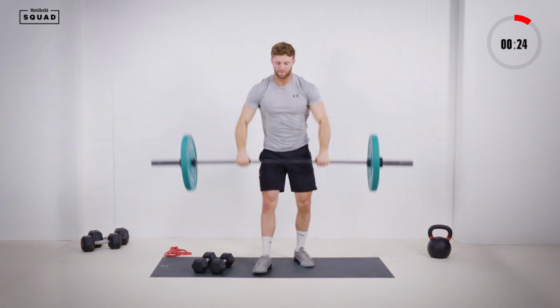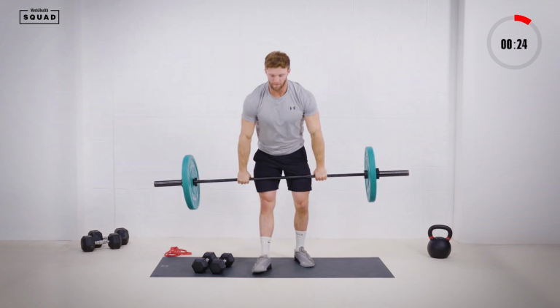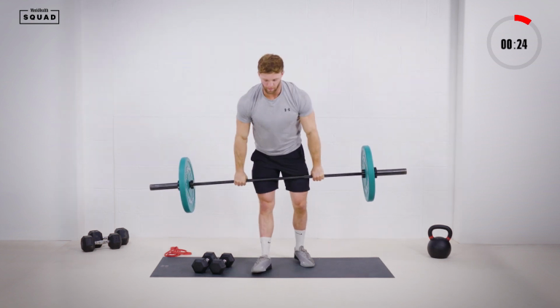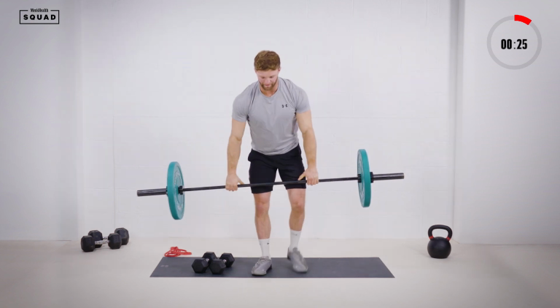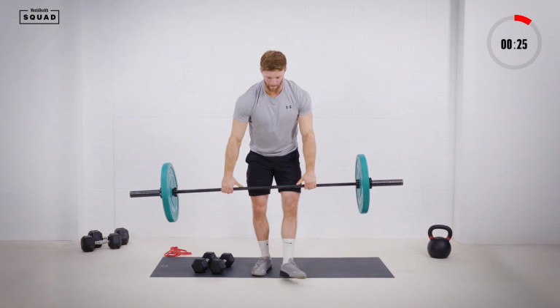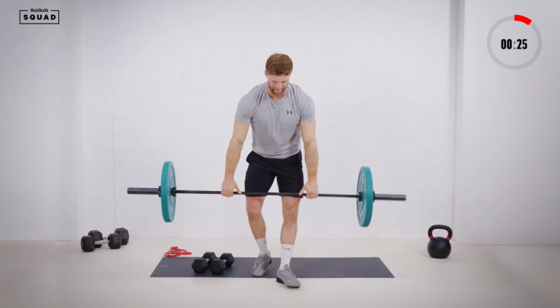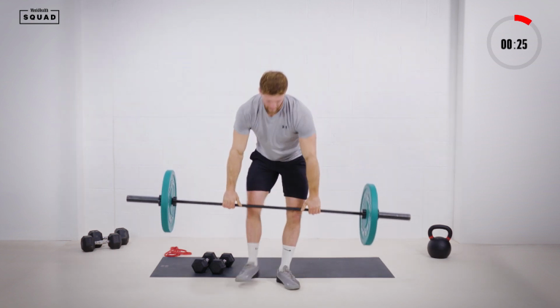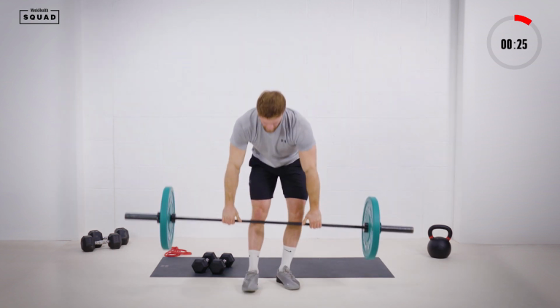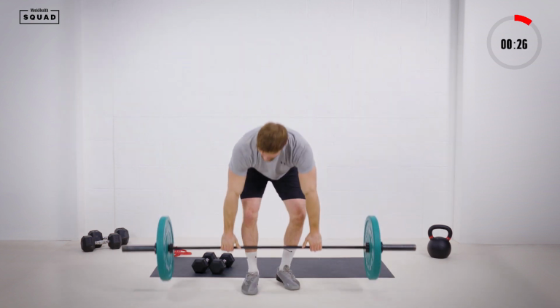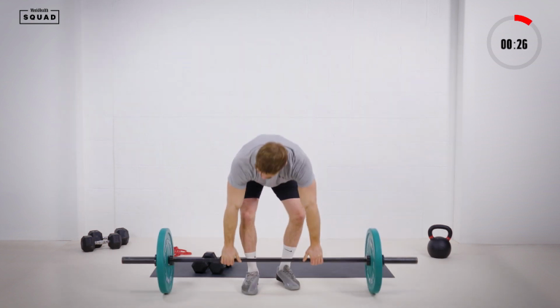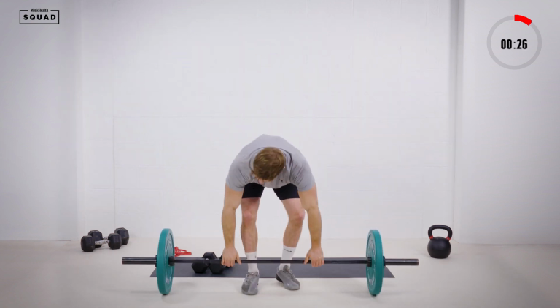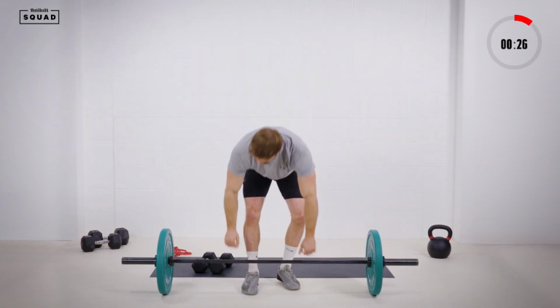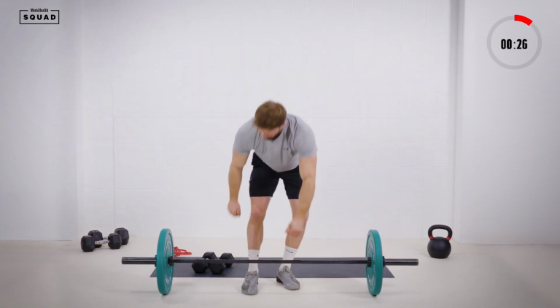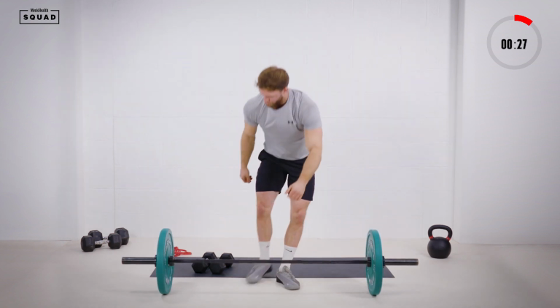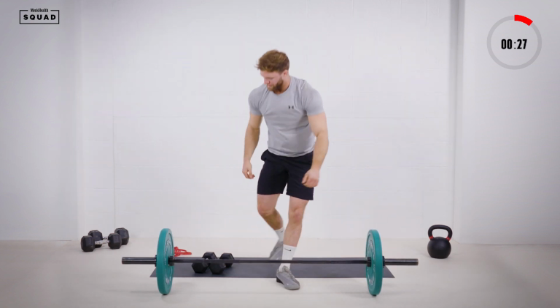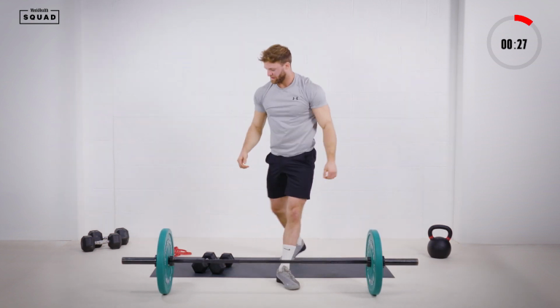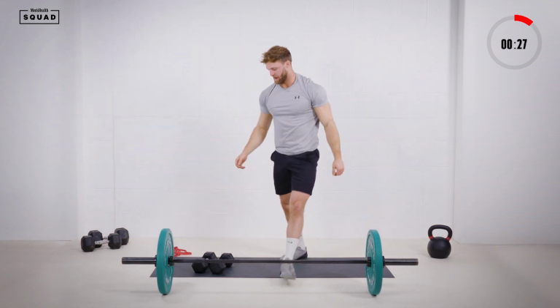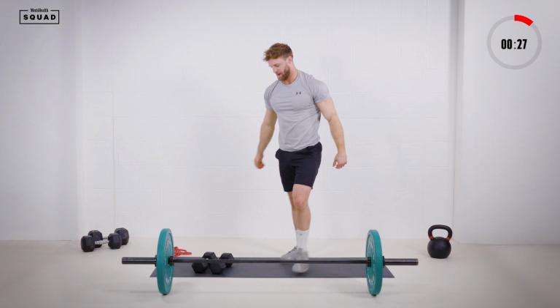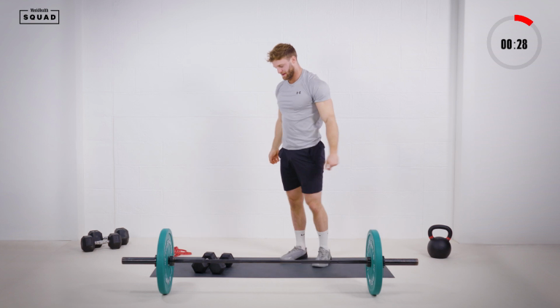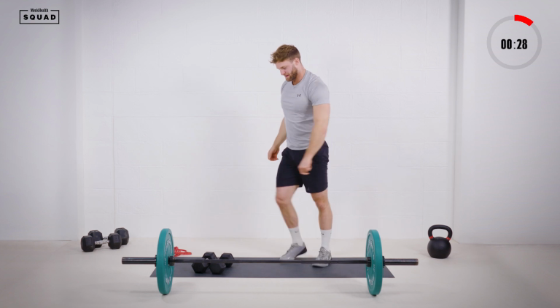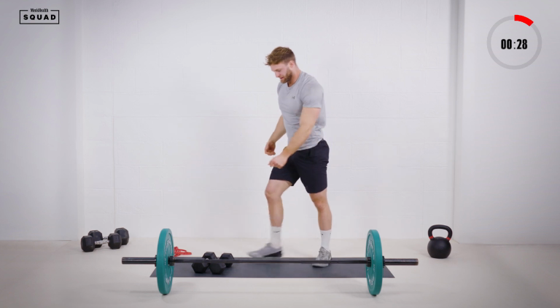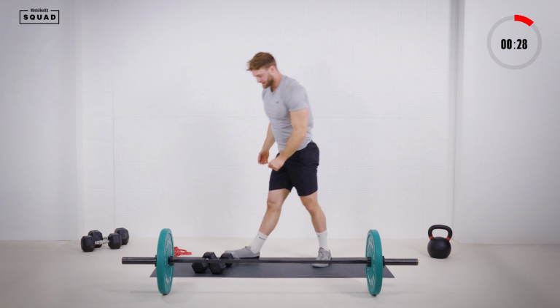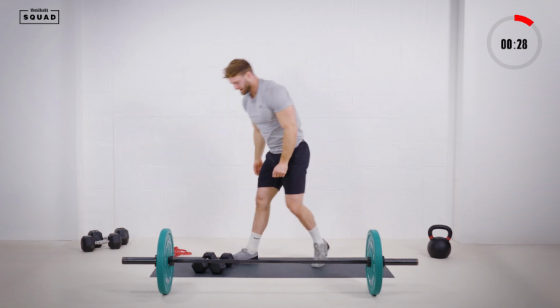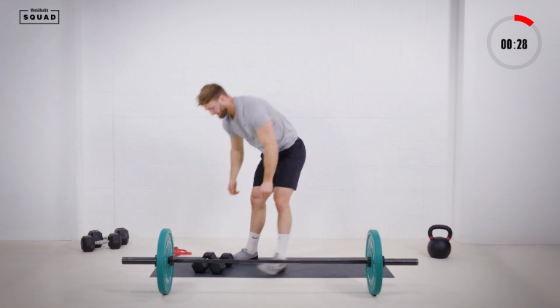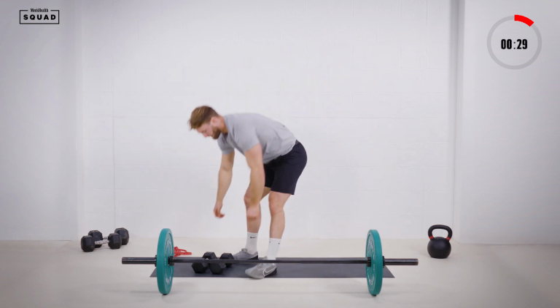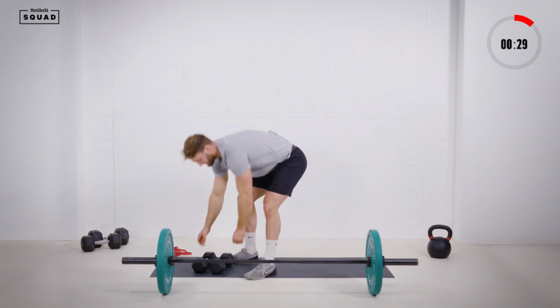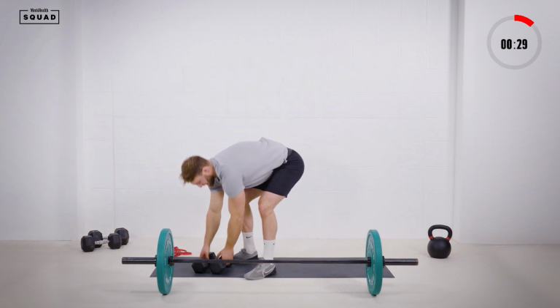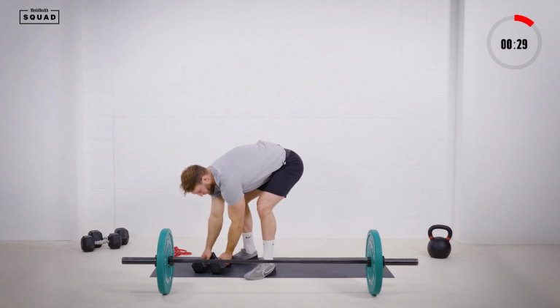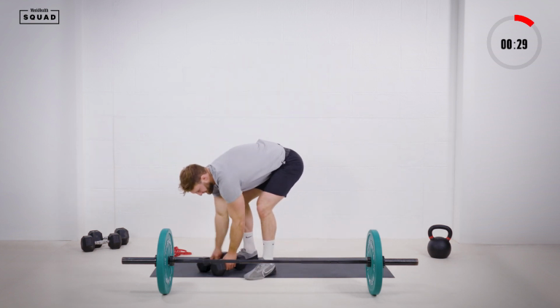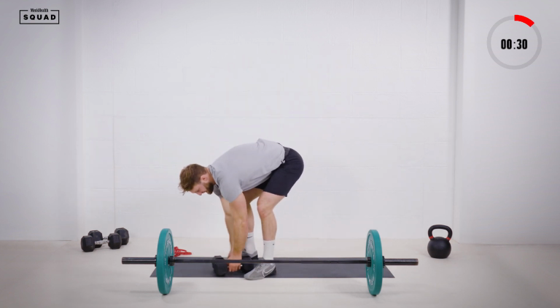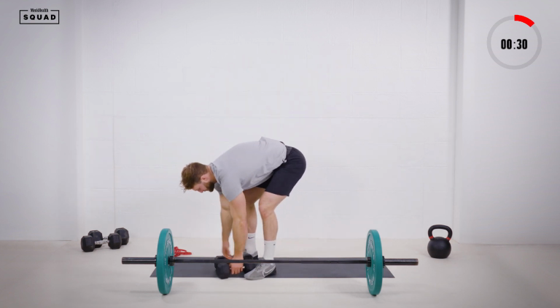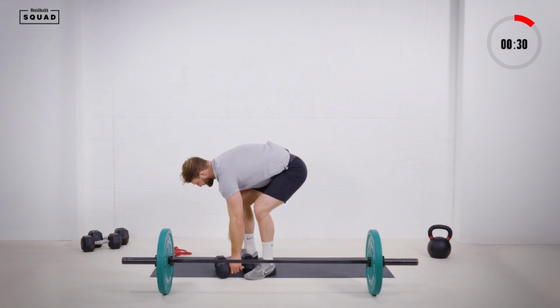Awesome guys, barbell done. It's that final set on the Z press.